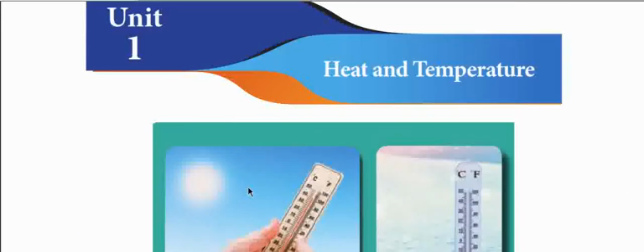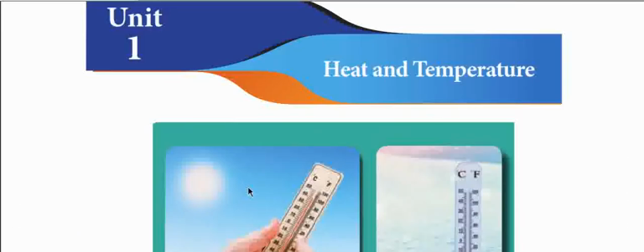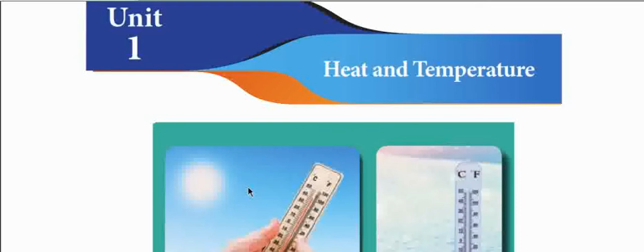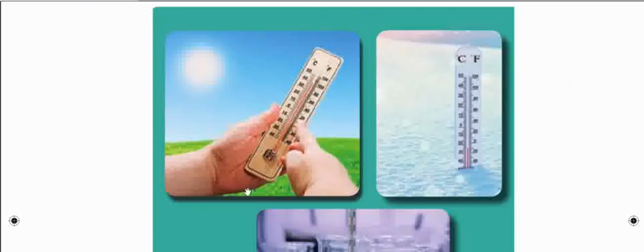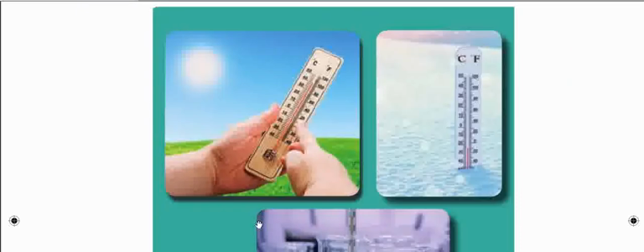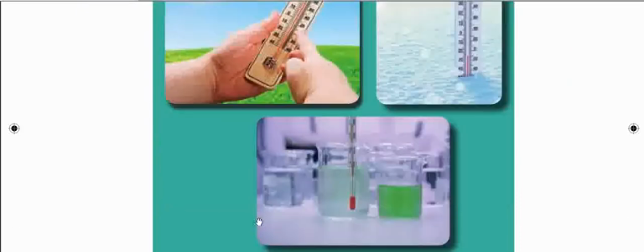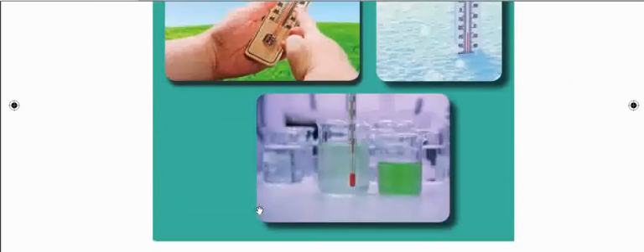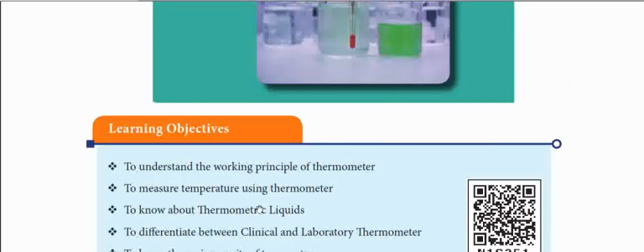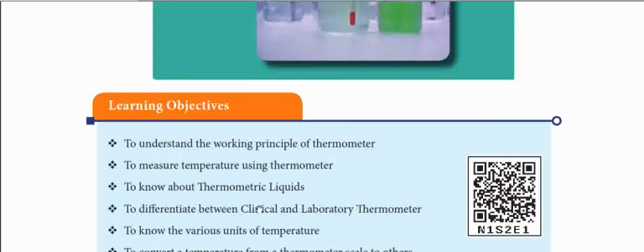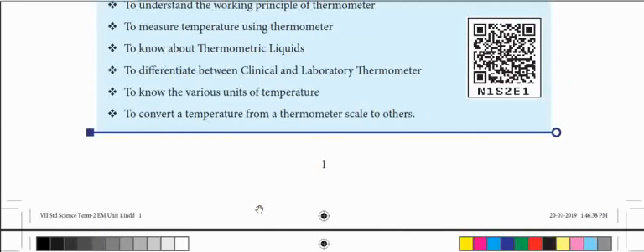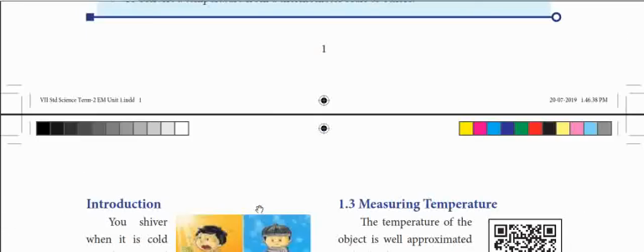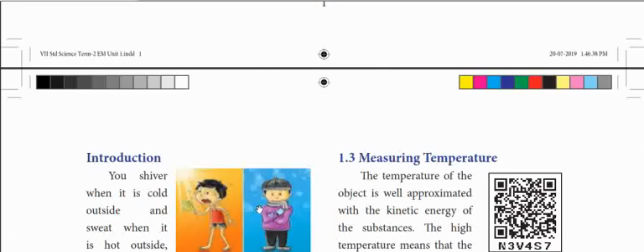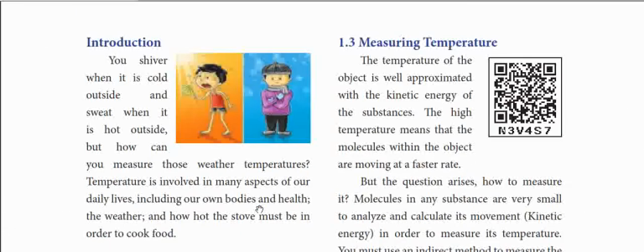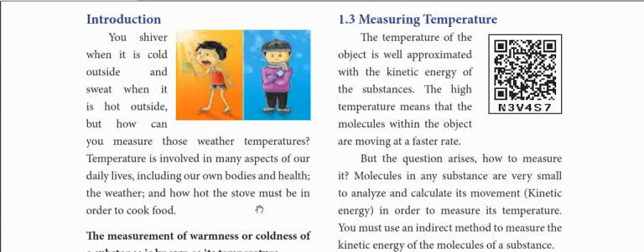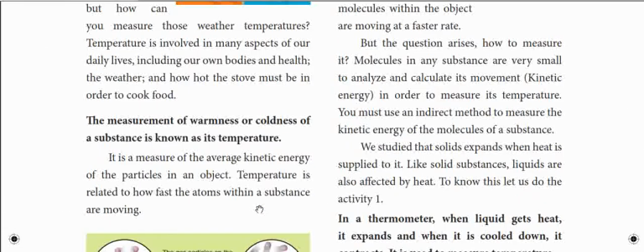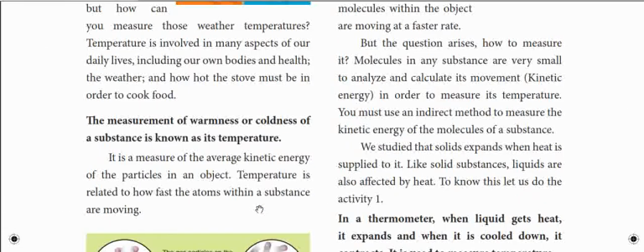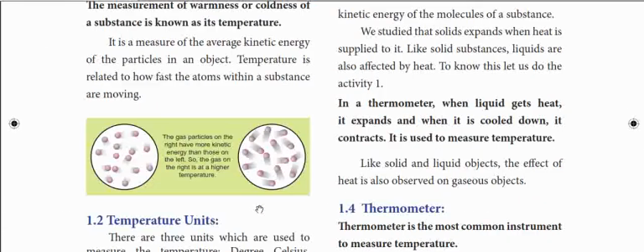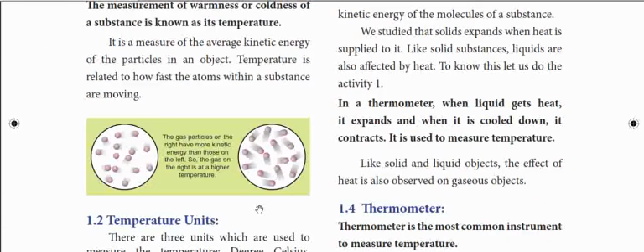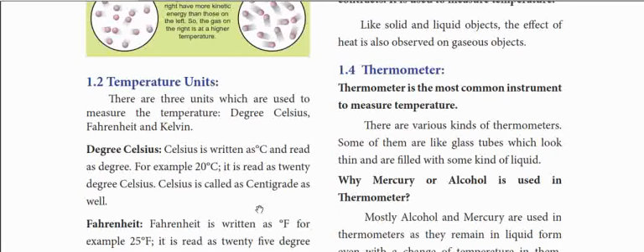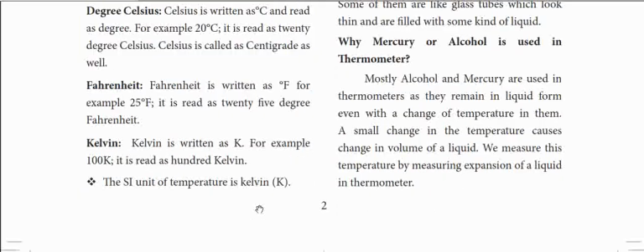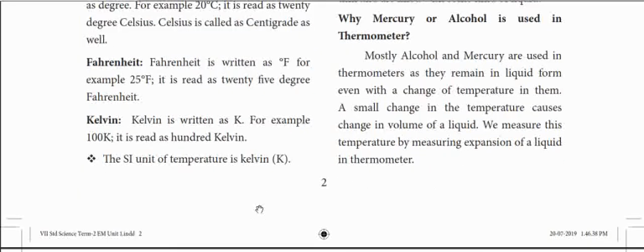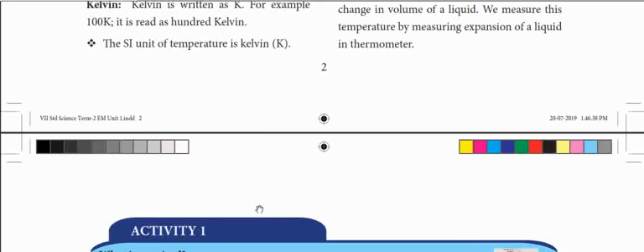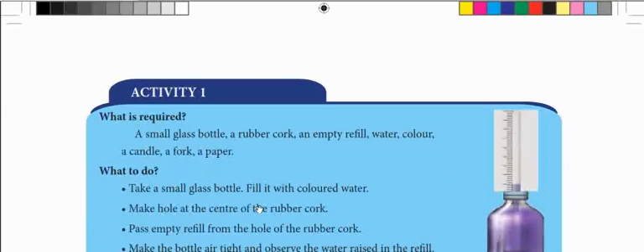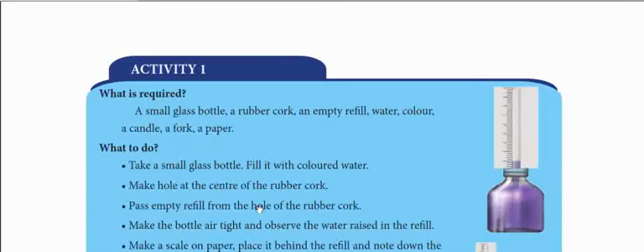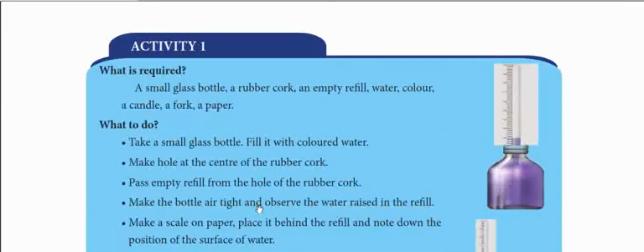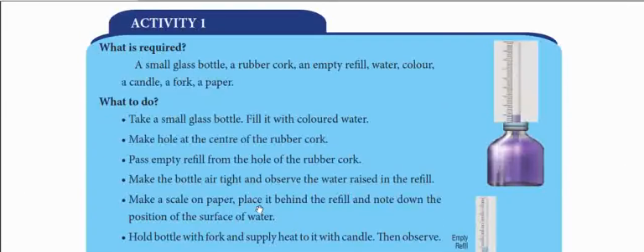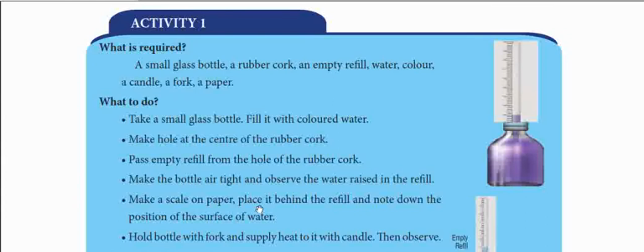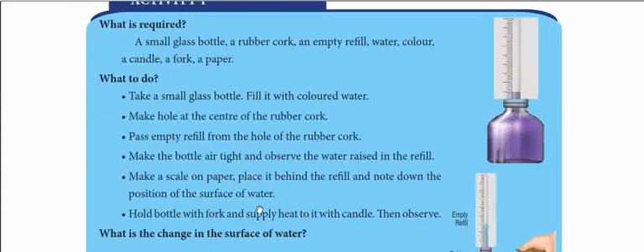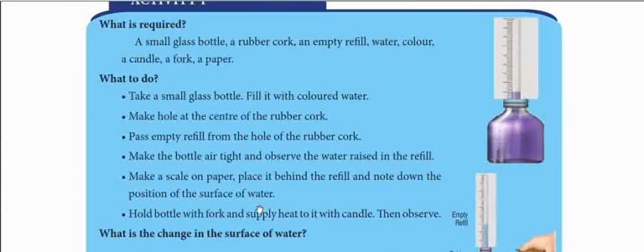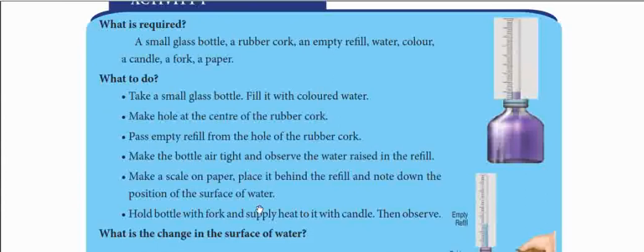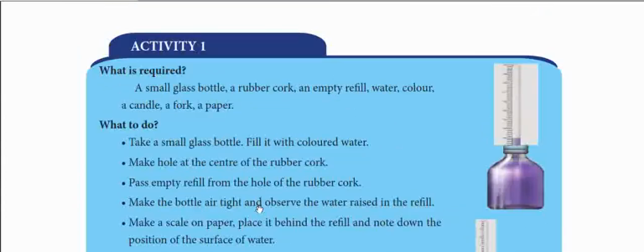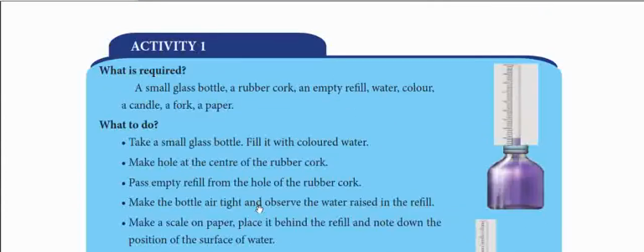Second term books are not yet available, so that's why we will do our activity — heat-related activities.